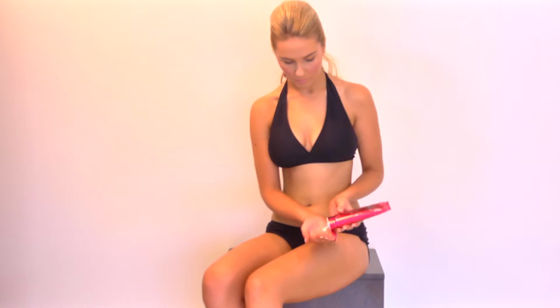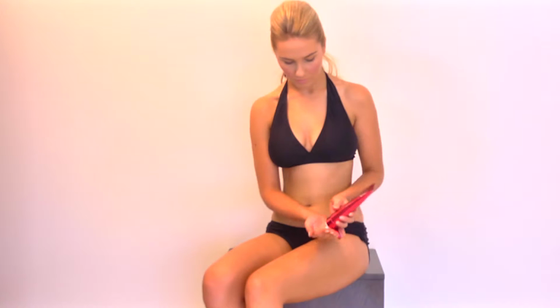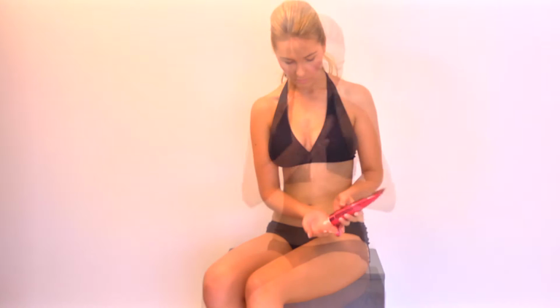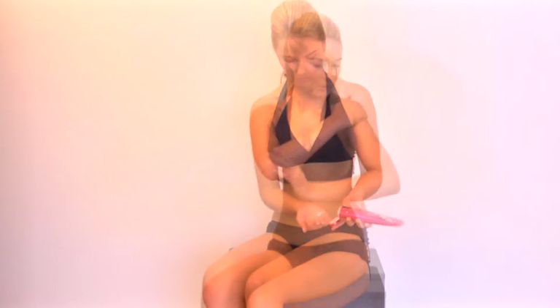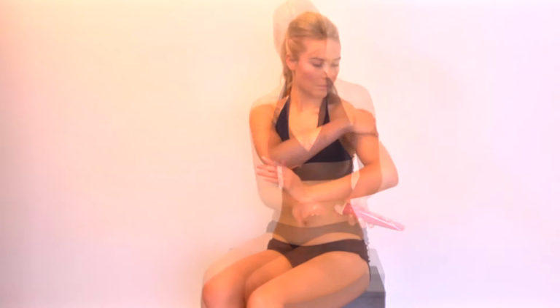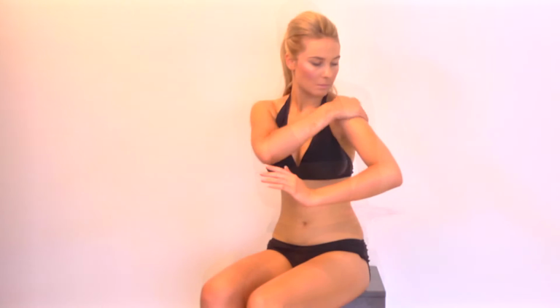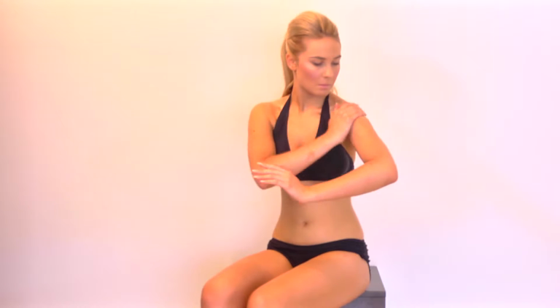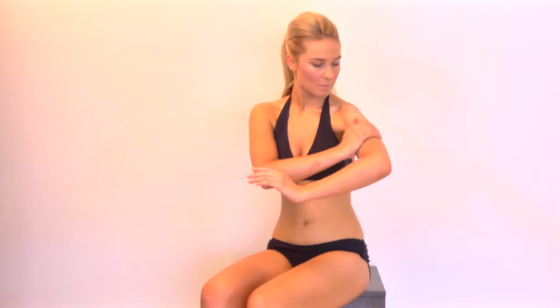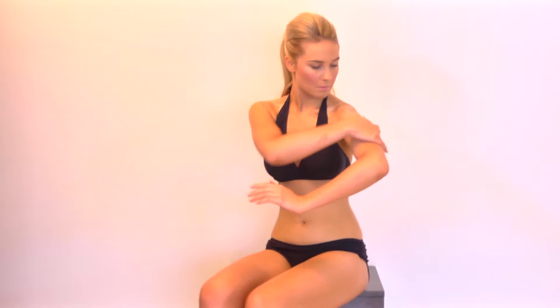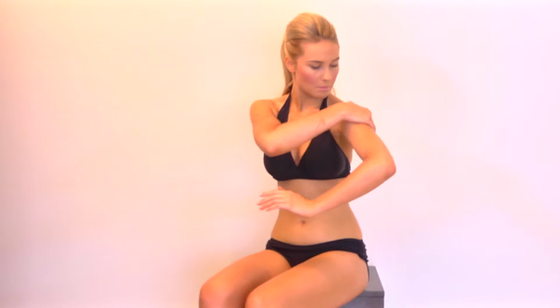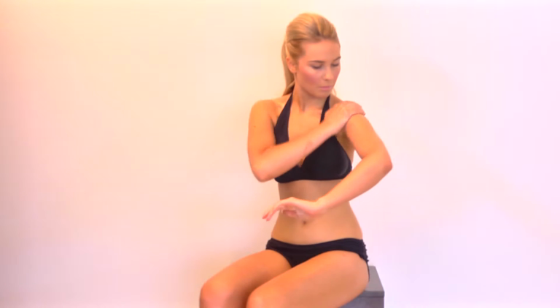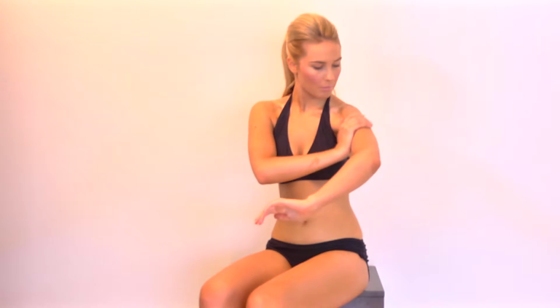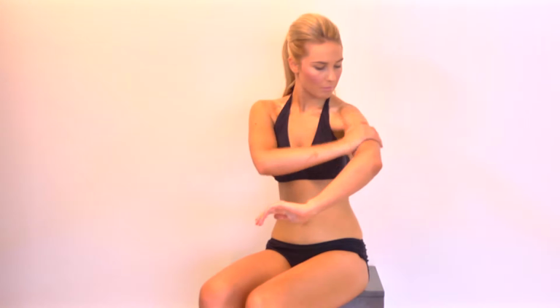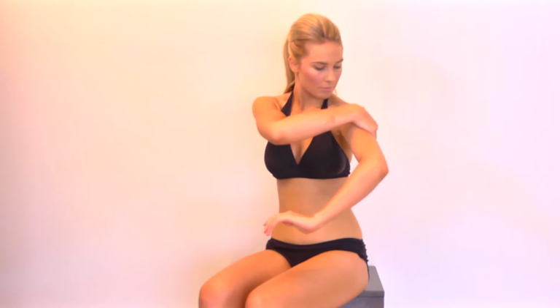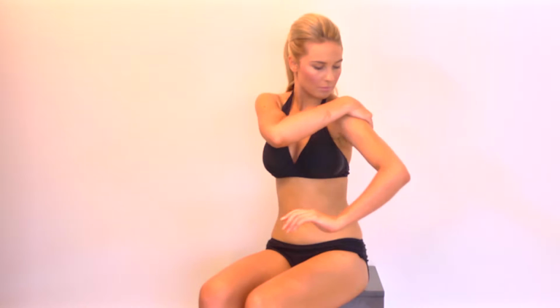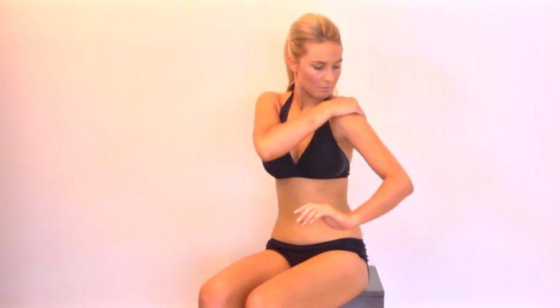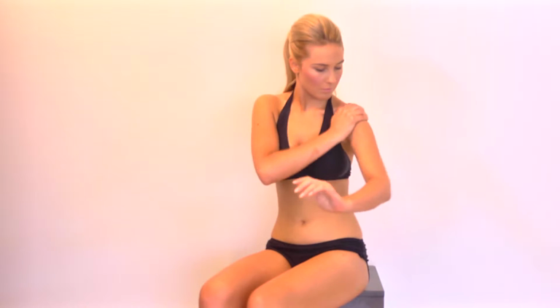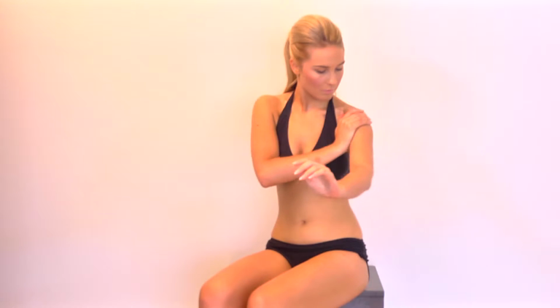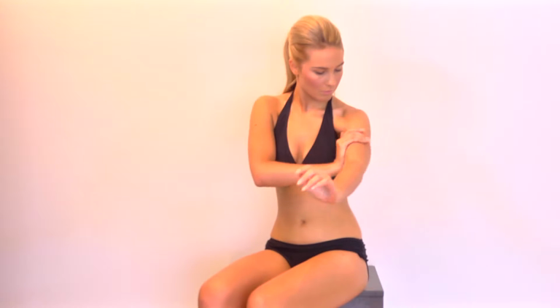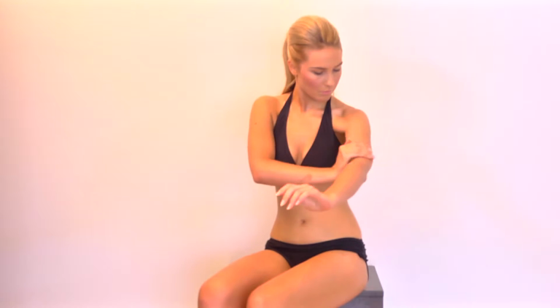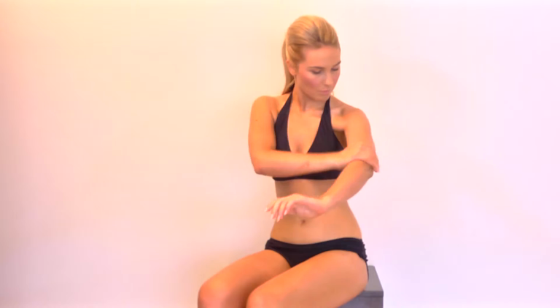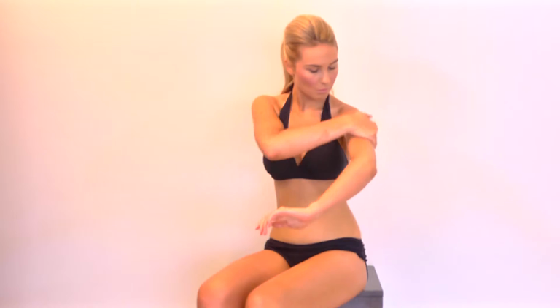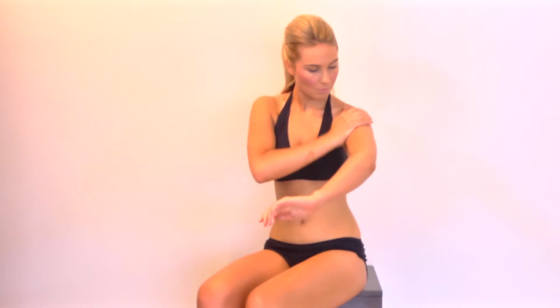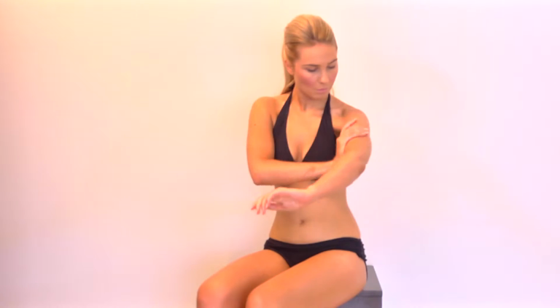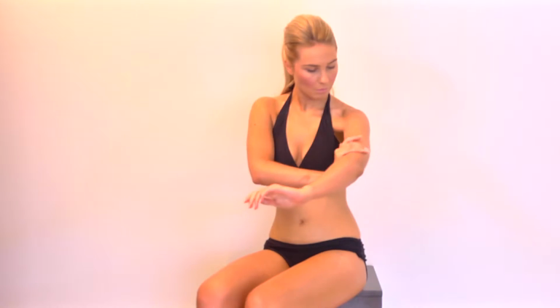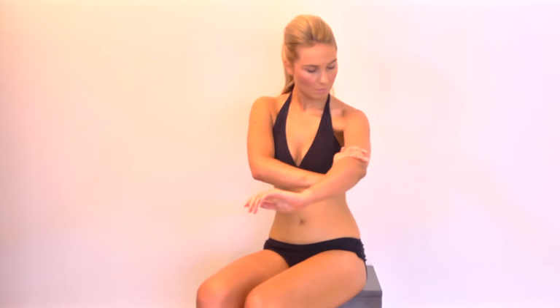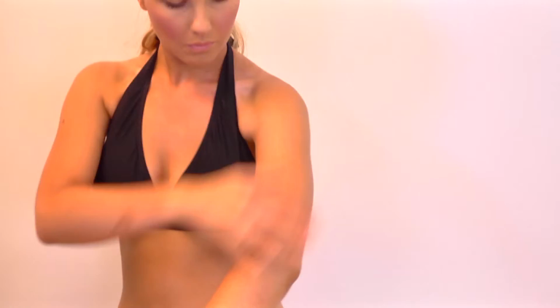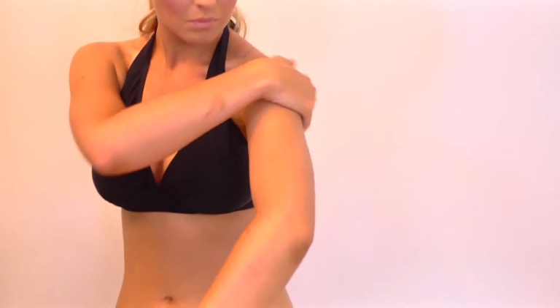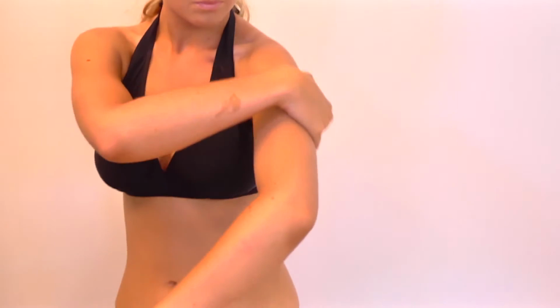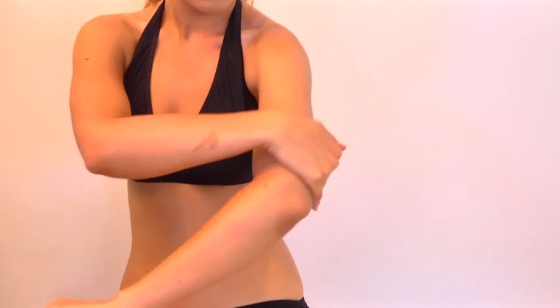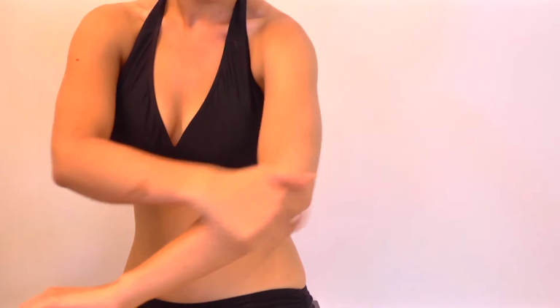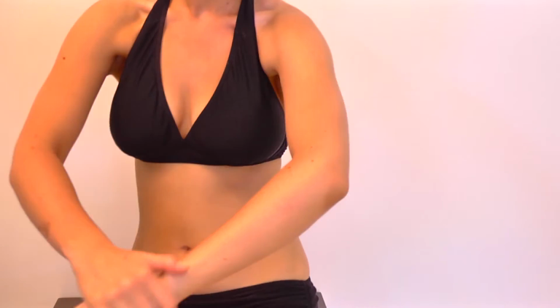Continue application on the arms, ensuring all areas are covered and blend evenly around the wrists and onto the back of the hand.